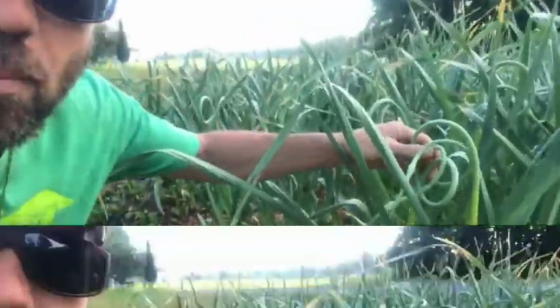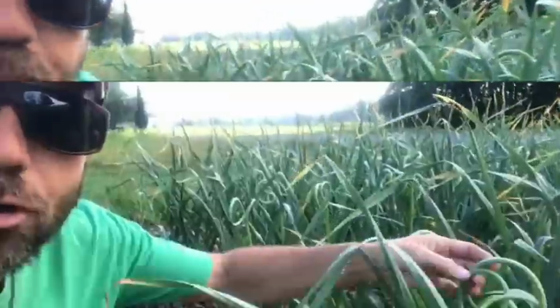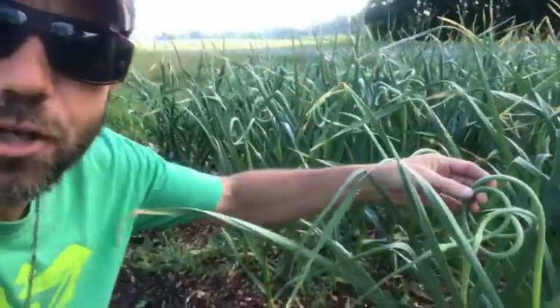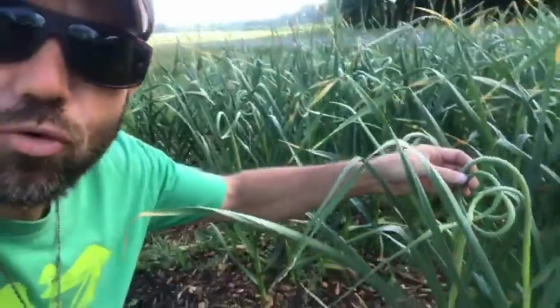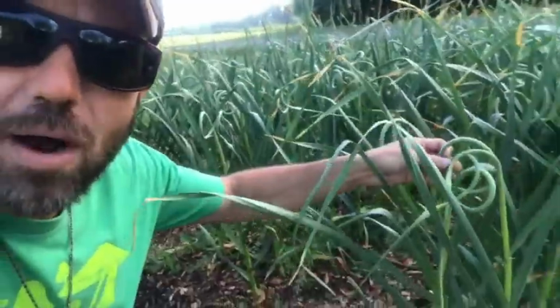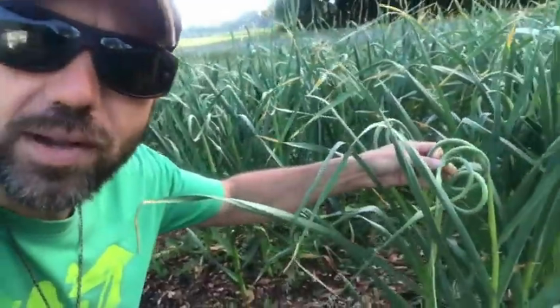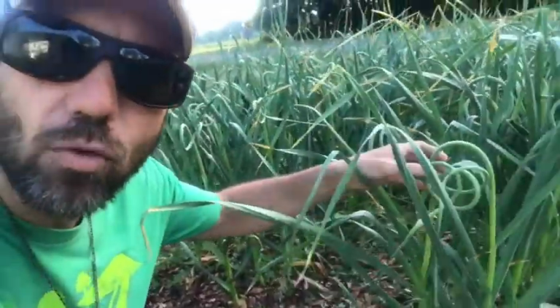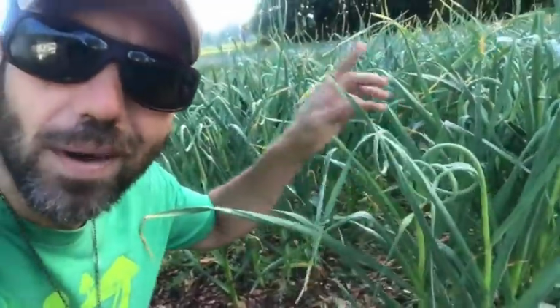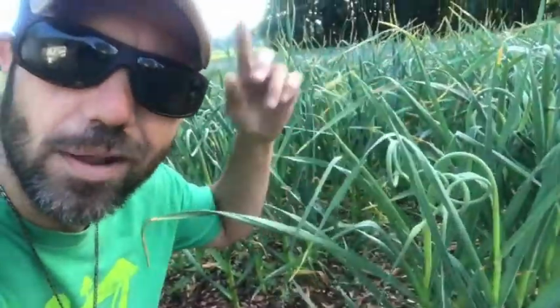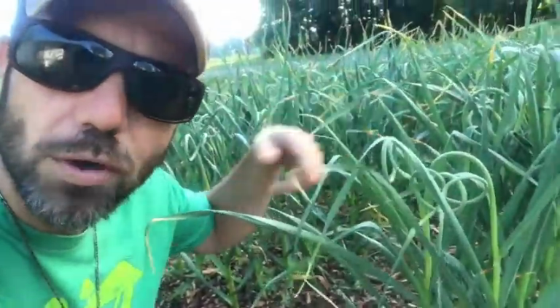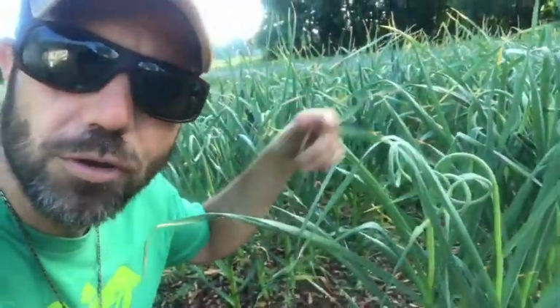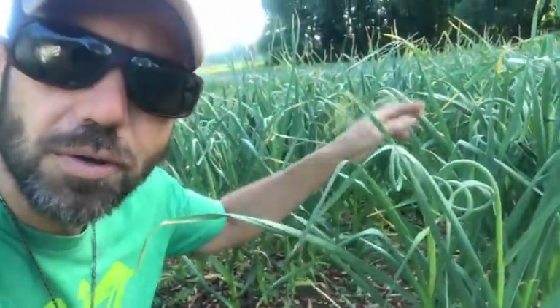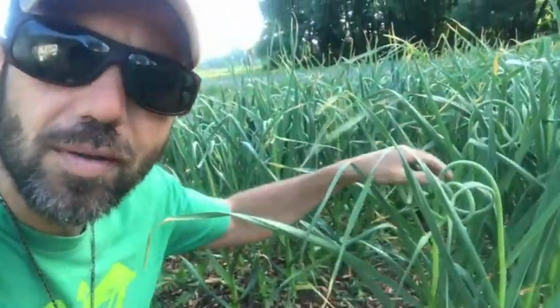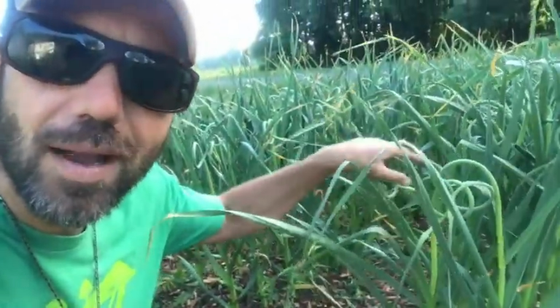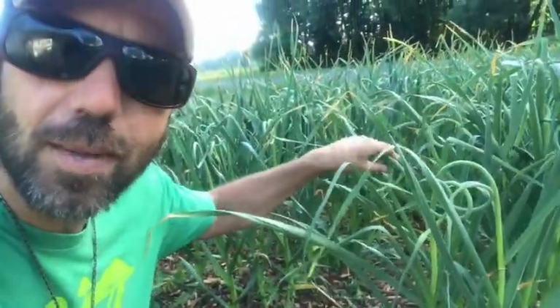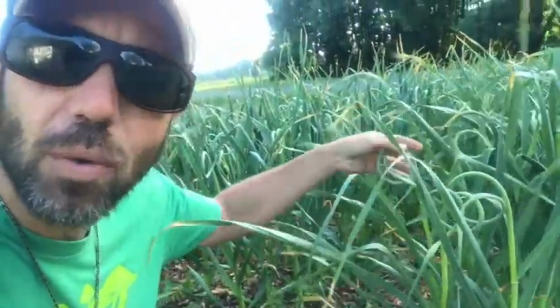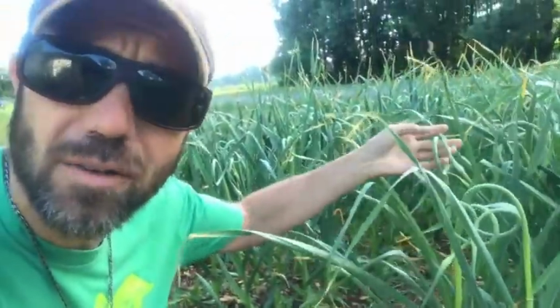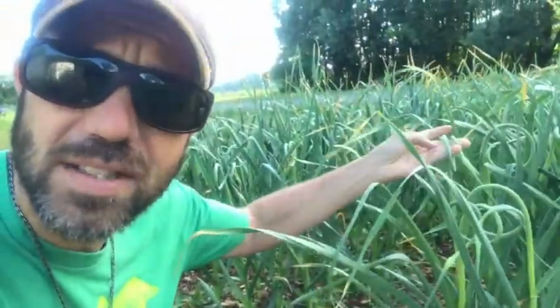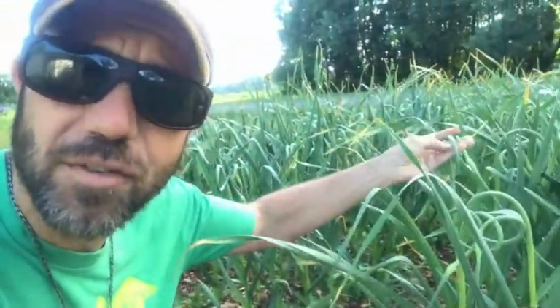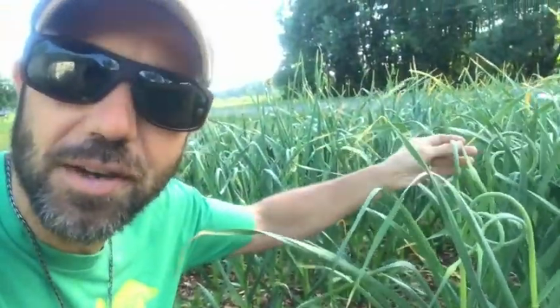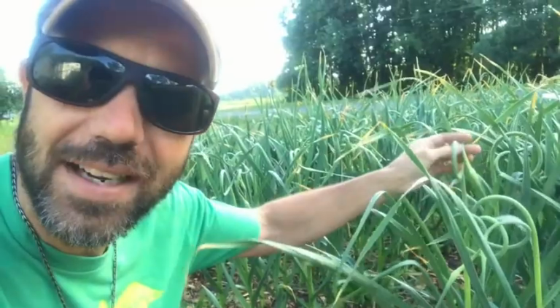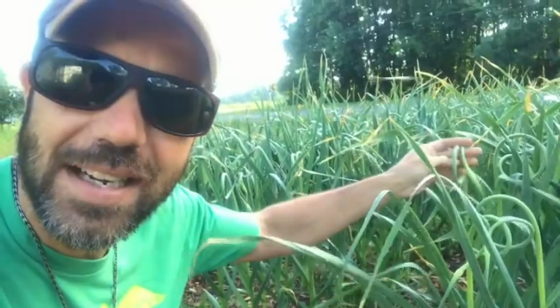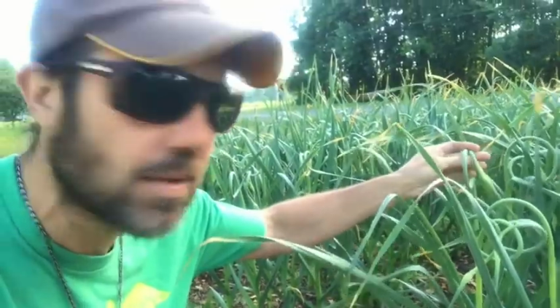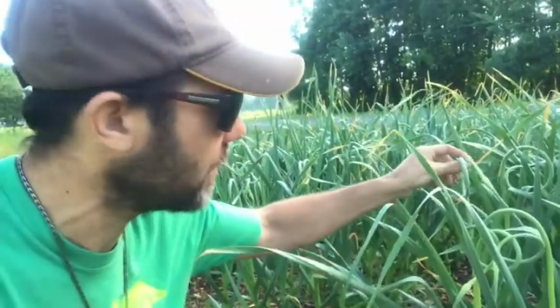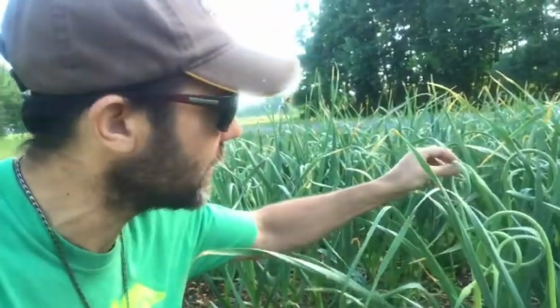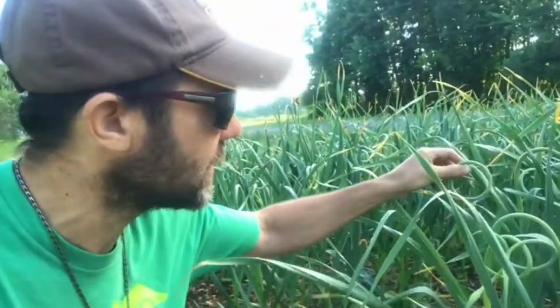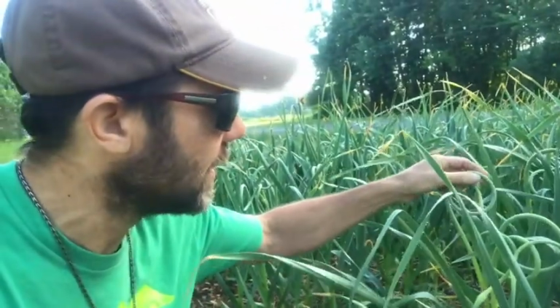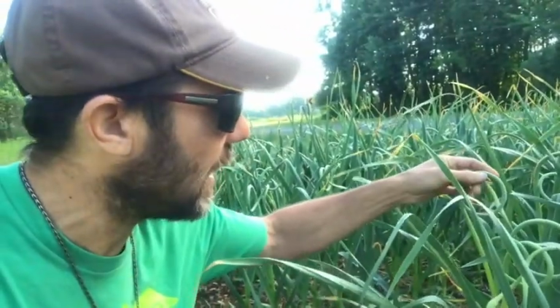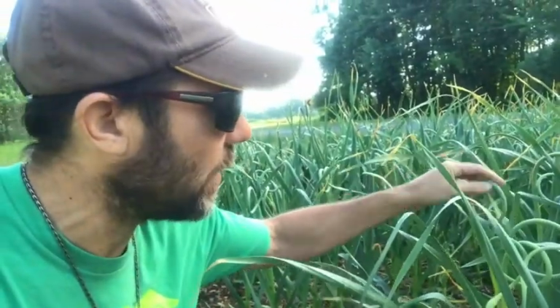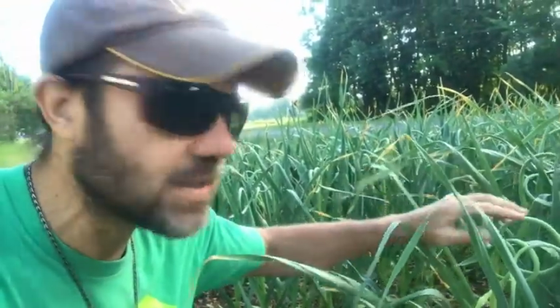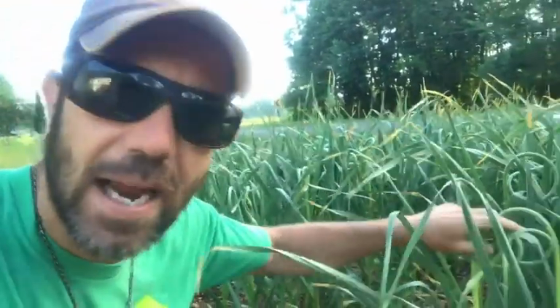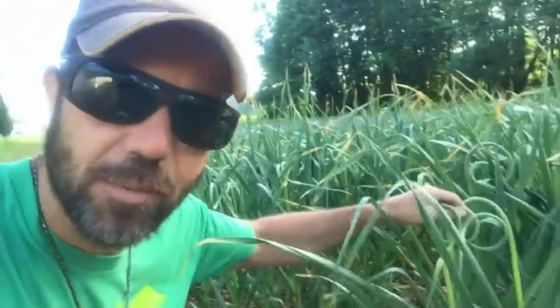It curly-cues around like this. We want at least one turn — this is the time to harvest if you're into eating something like this. Now it doesn't have to be harvested, but I'm harvesting most of them.